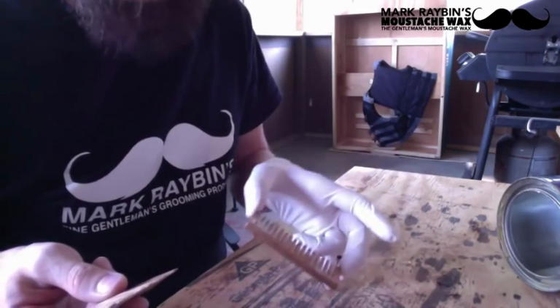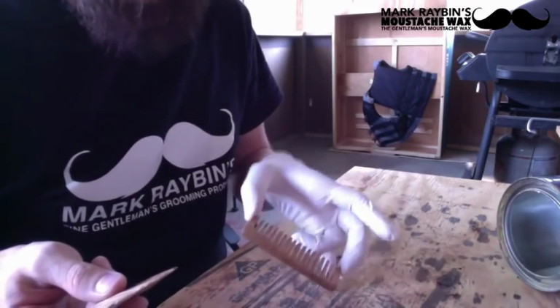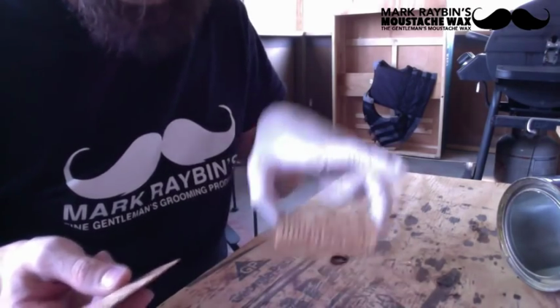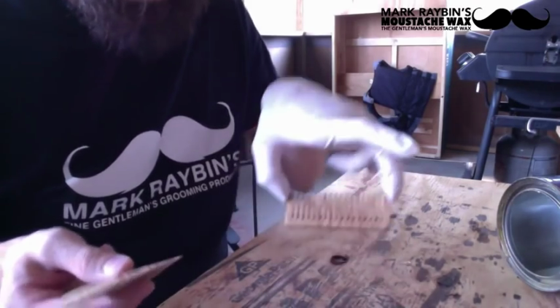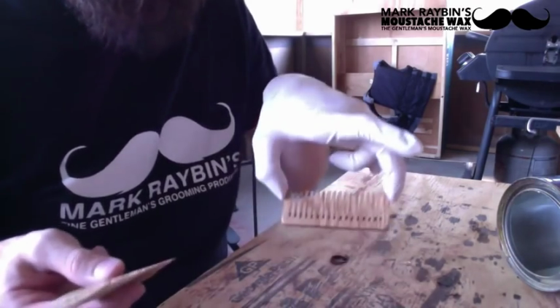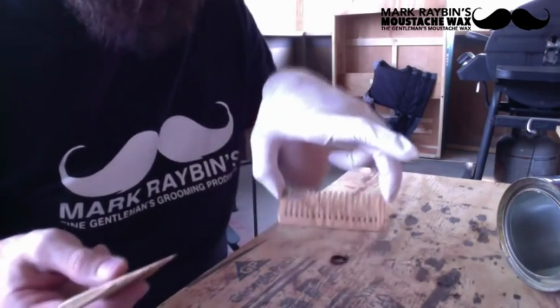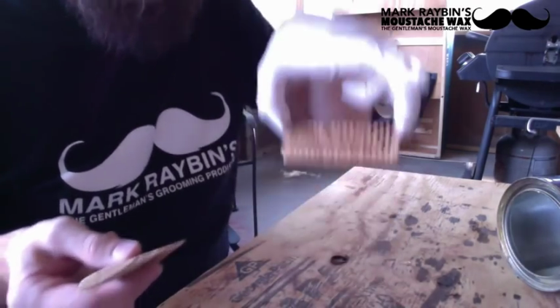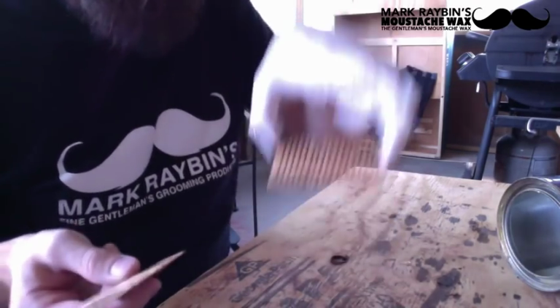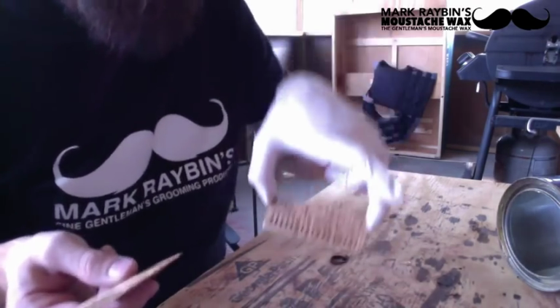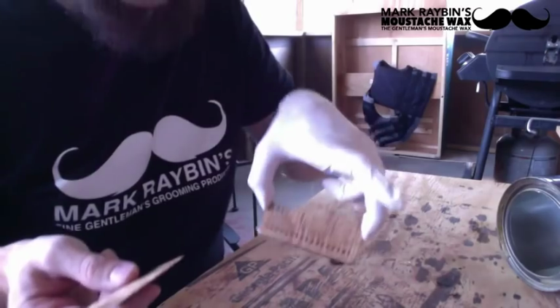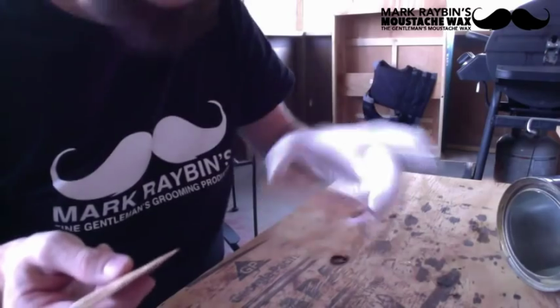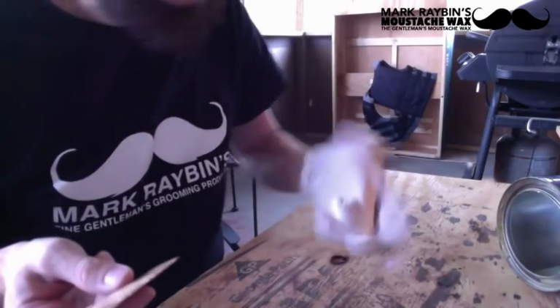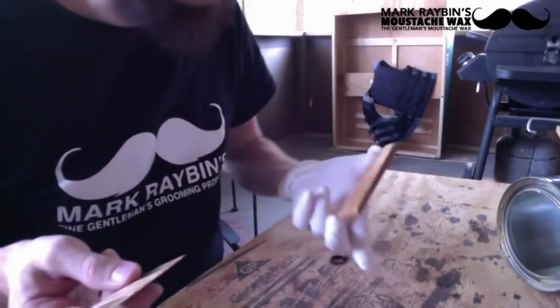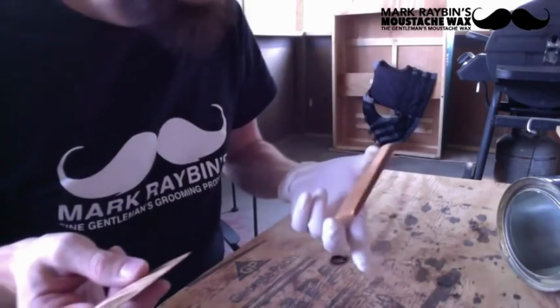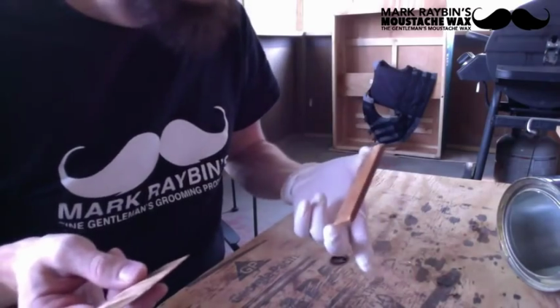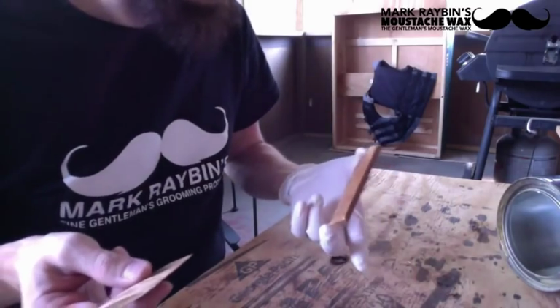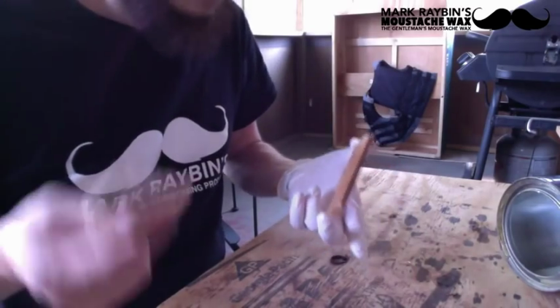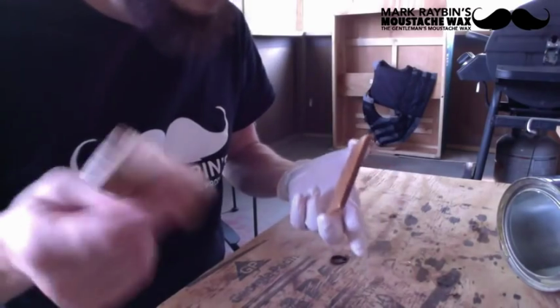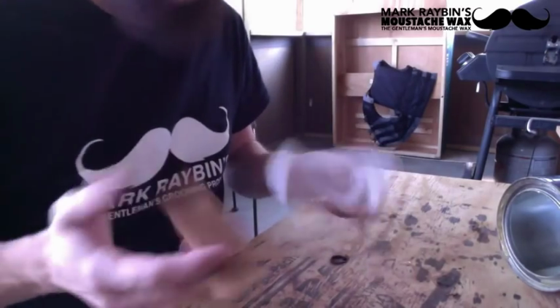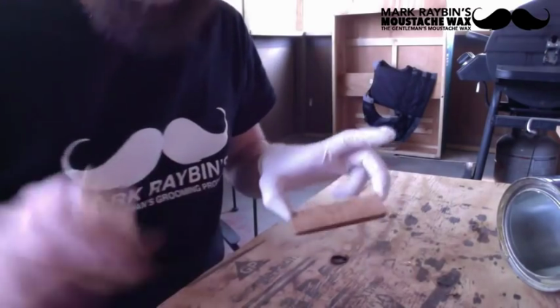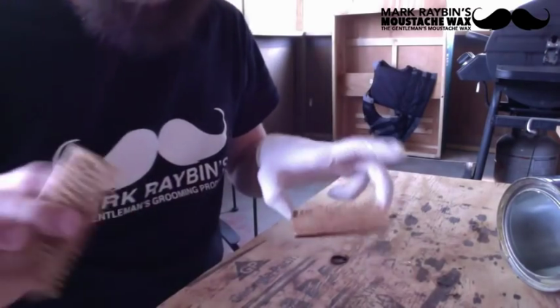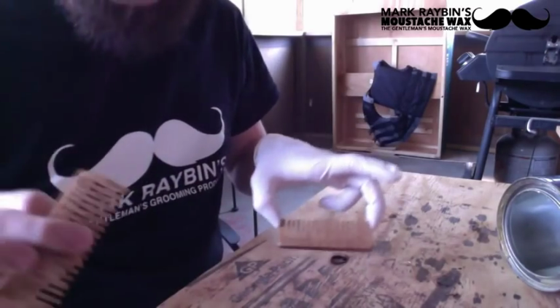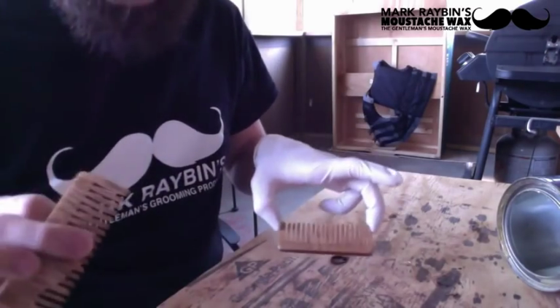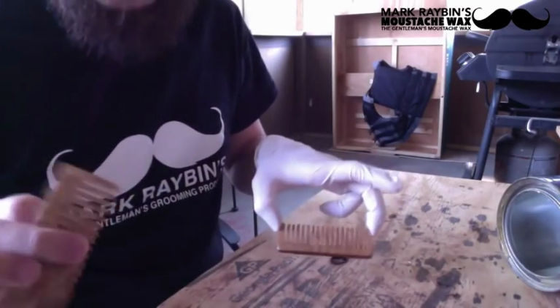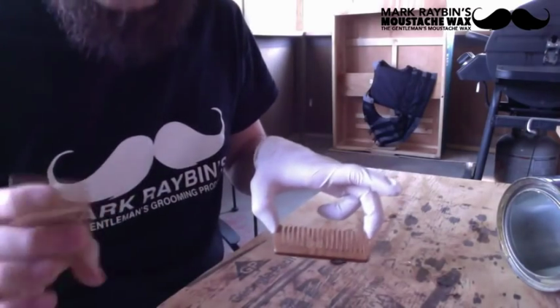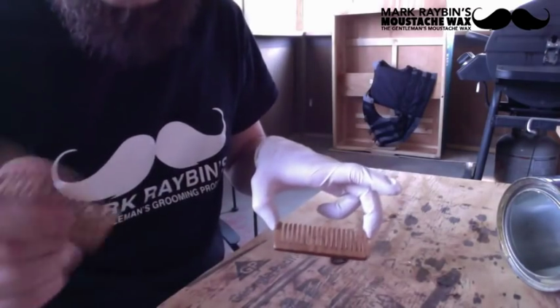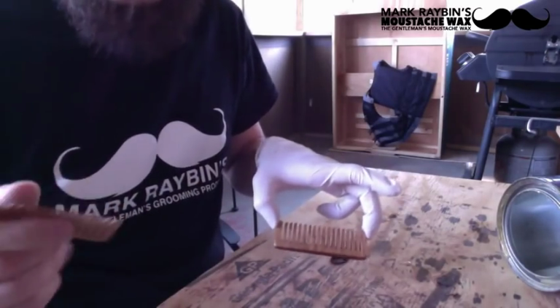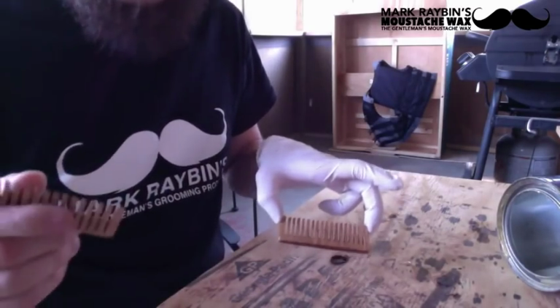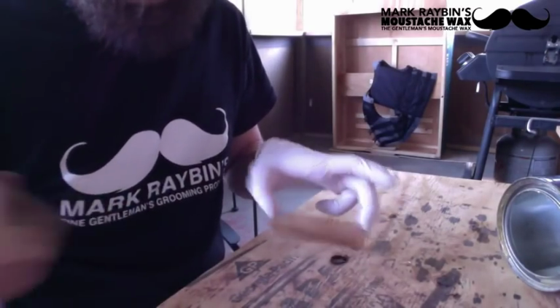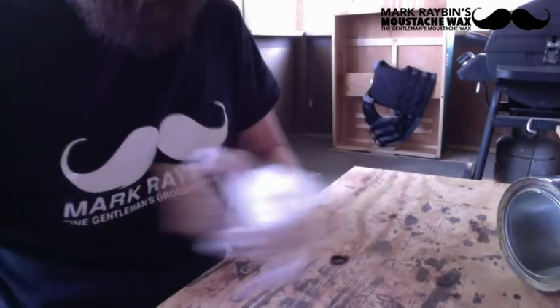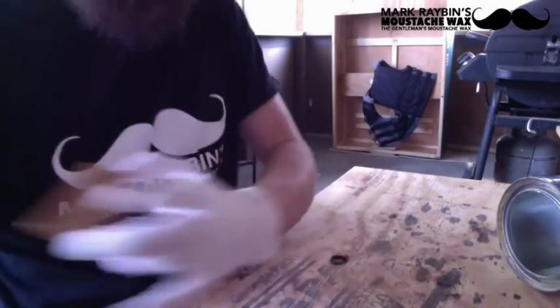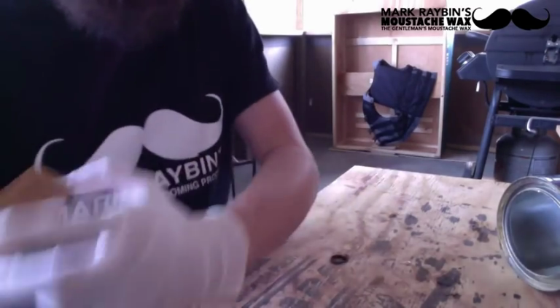Now you've got a comb. Thanks for watching, and if you have any questions, ask them.